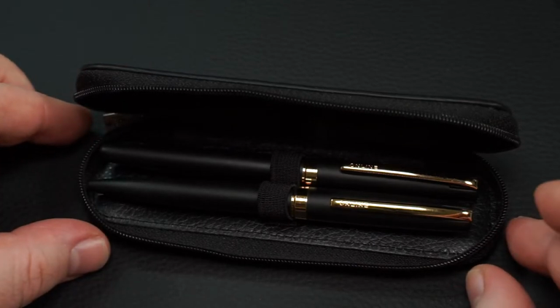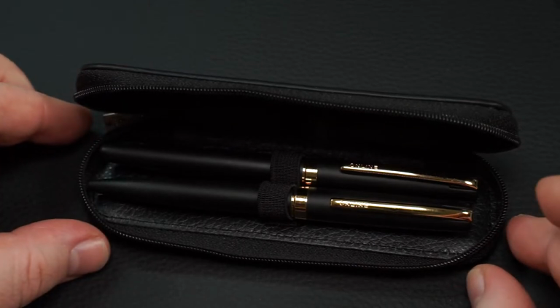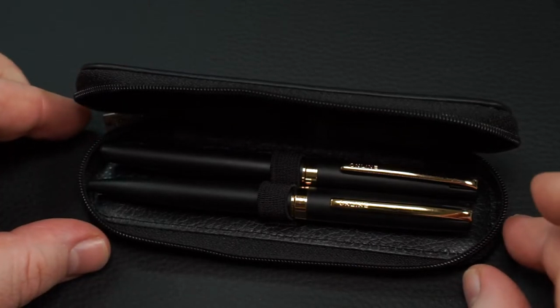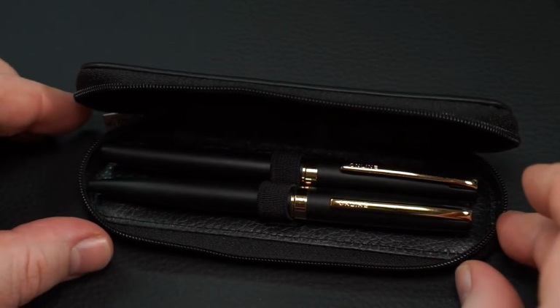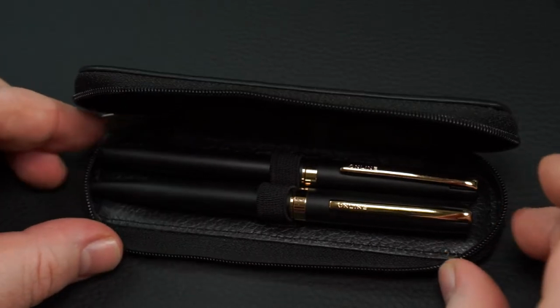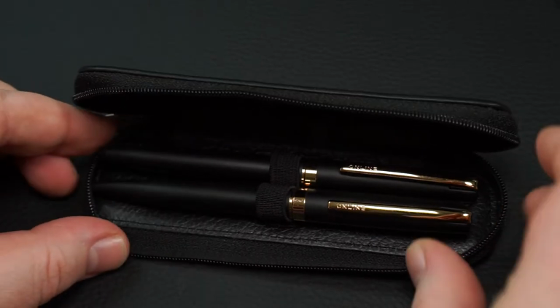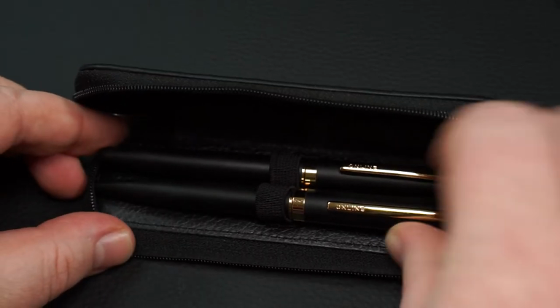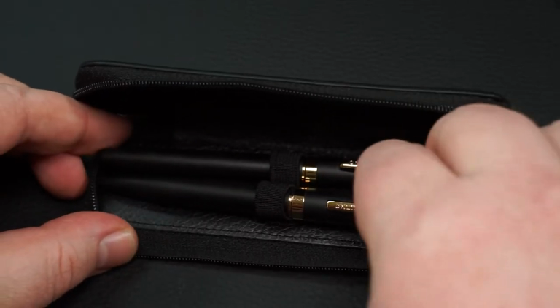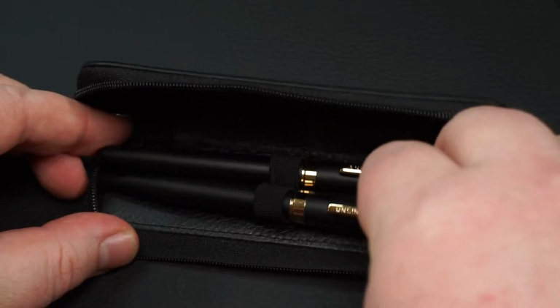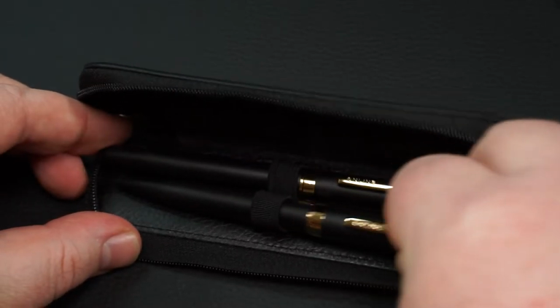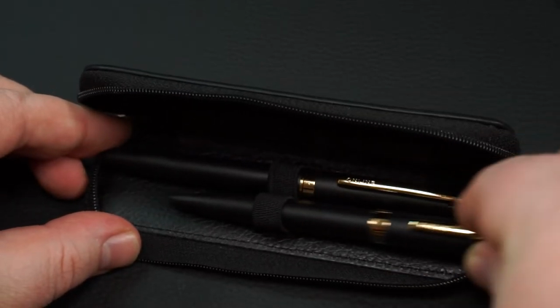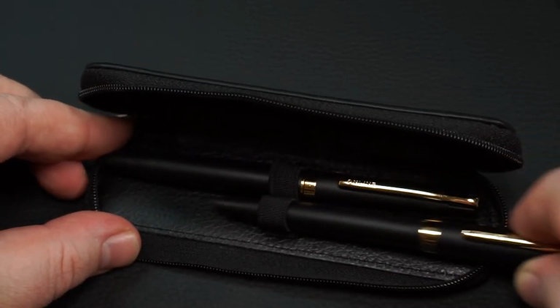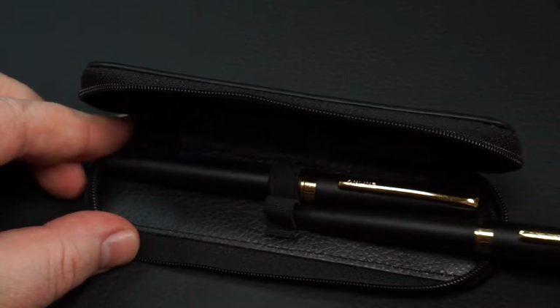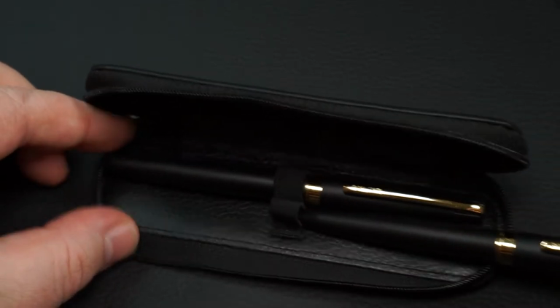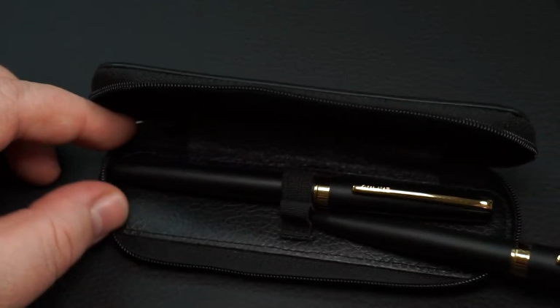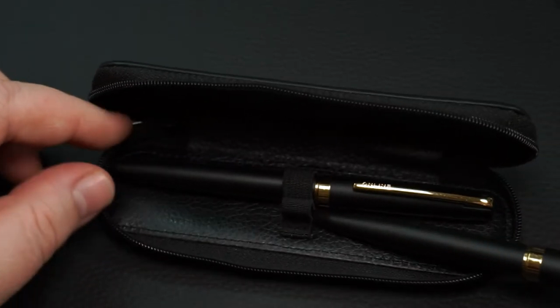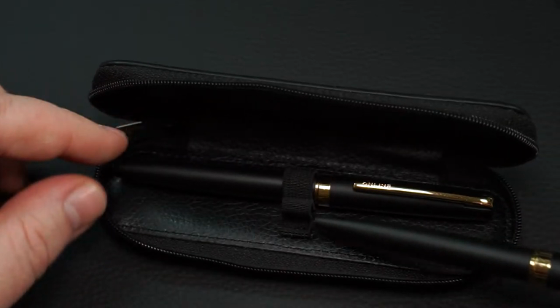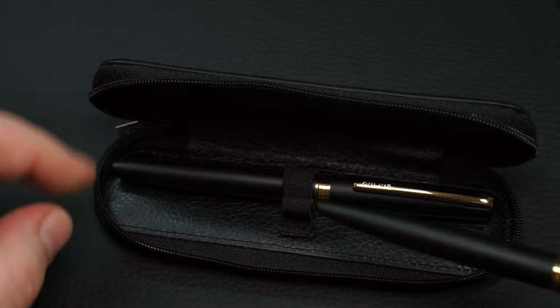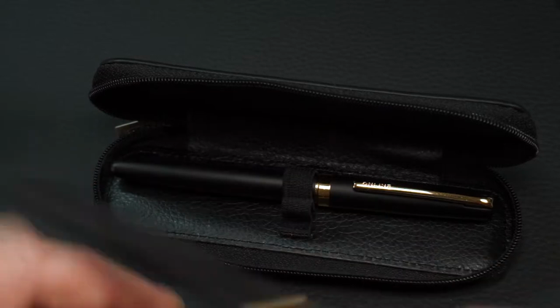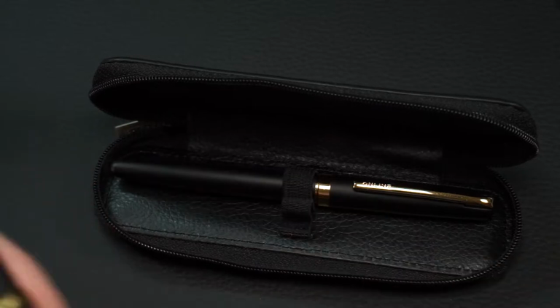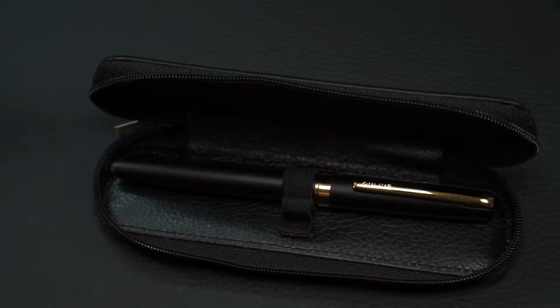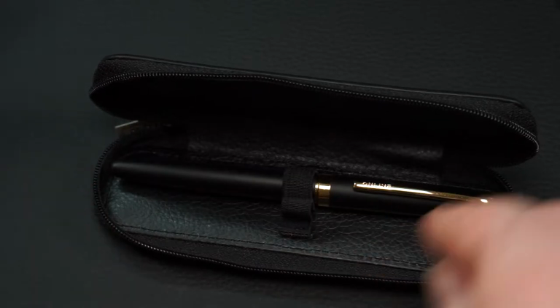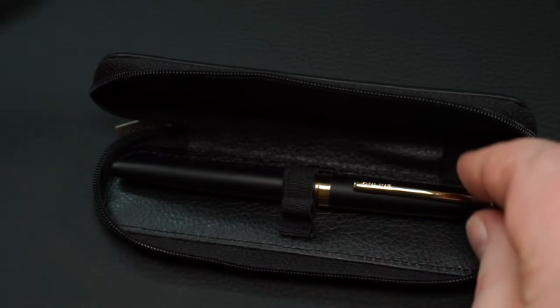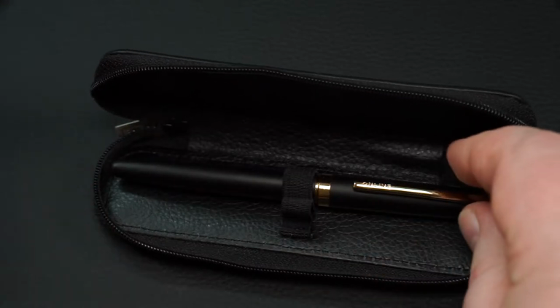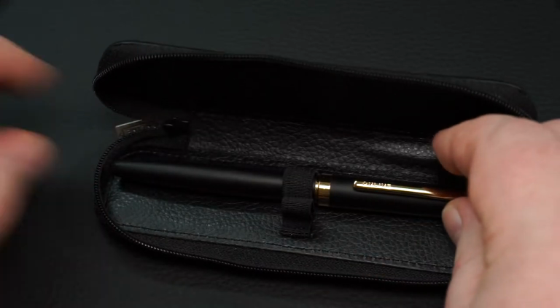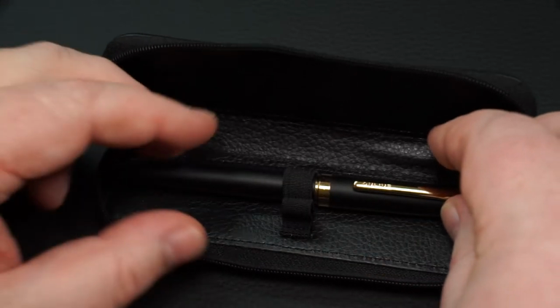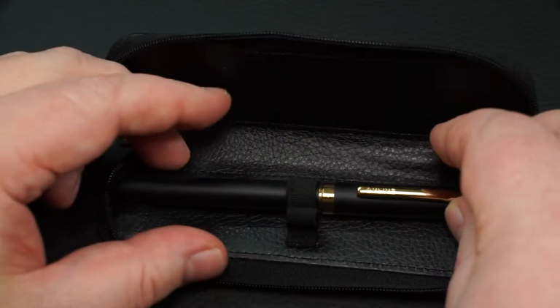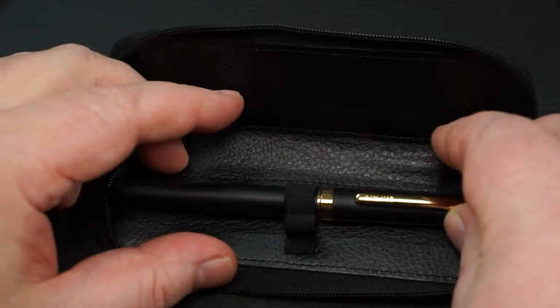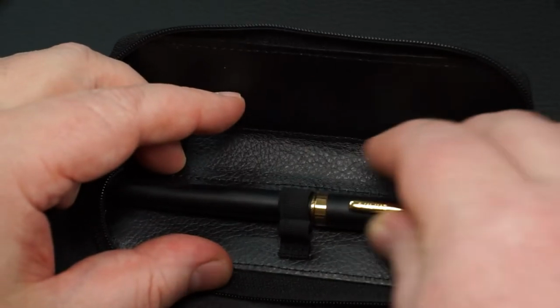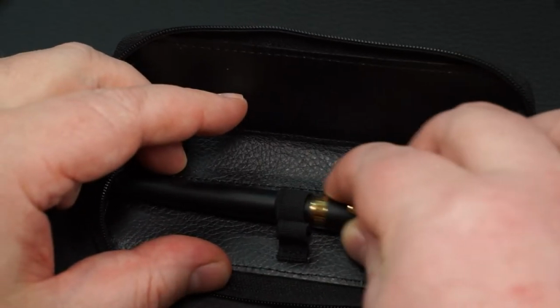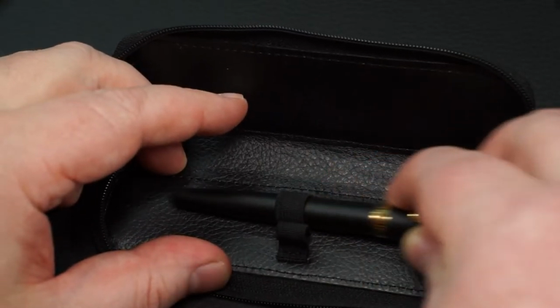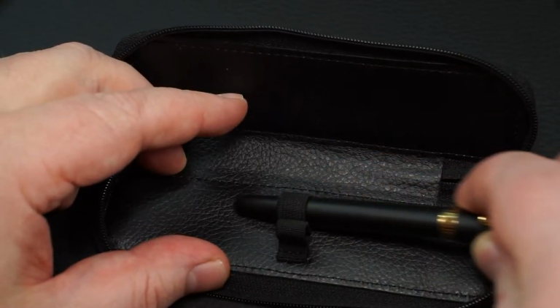A noble writing set or not? Is it worth its price, or is it even more valuable?